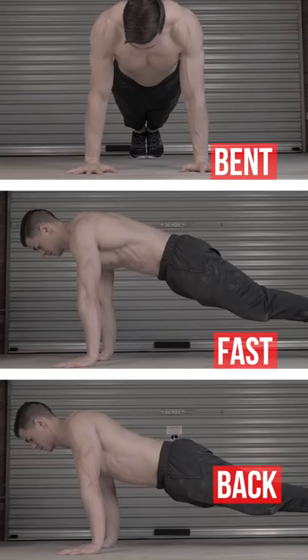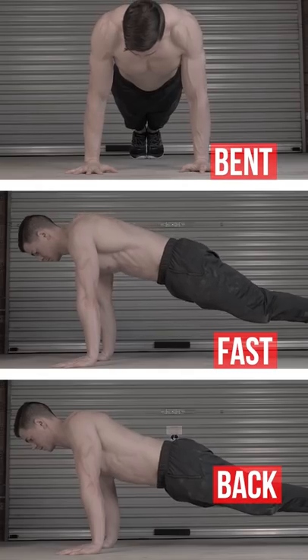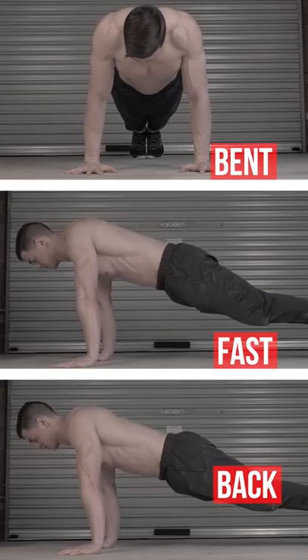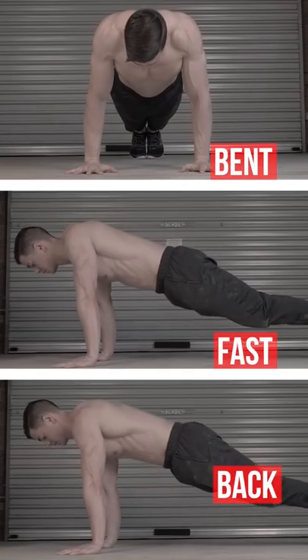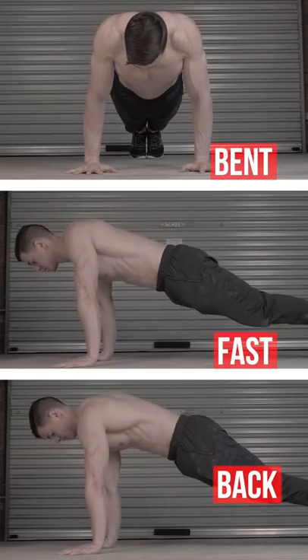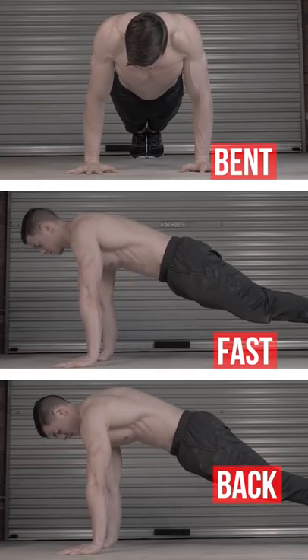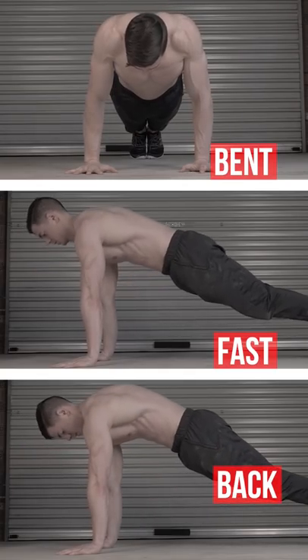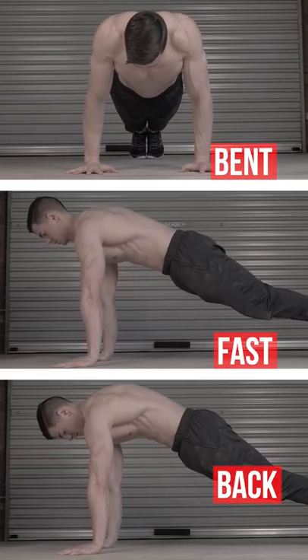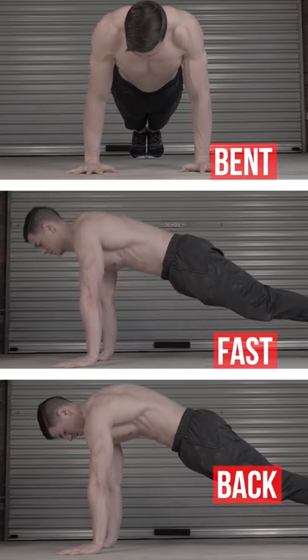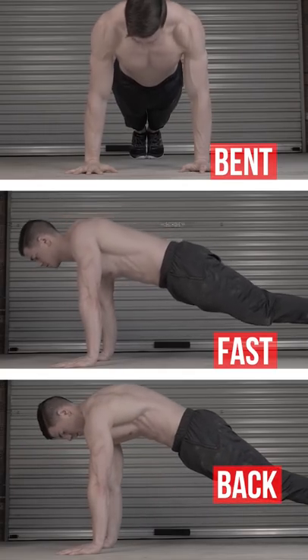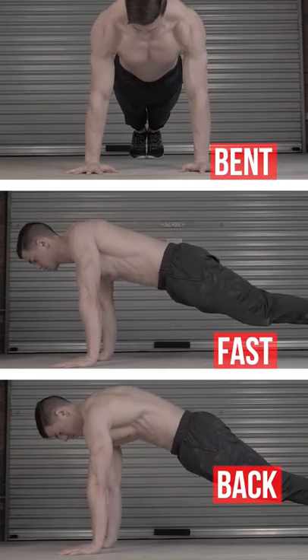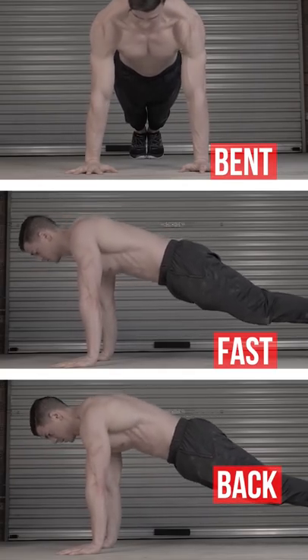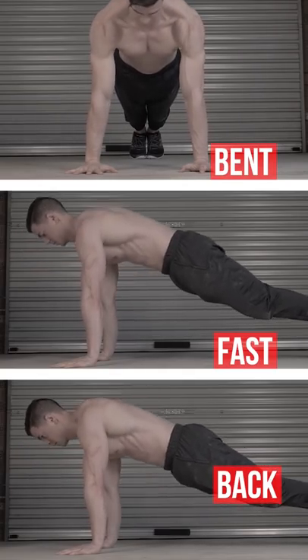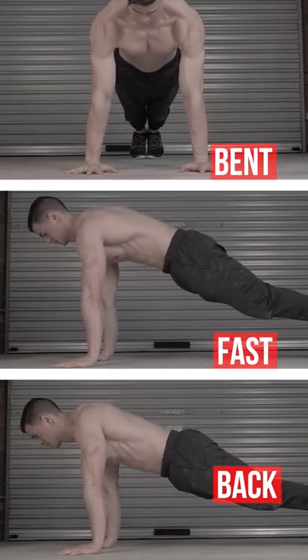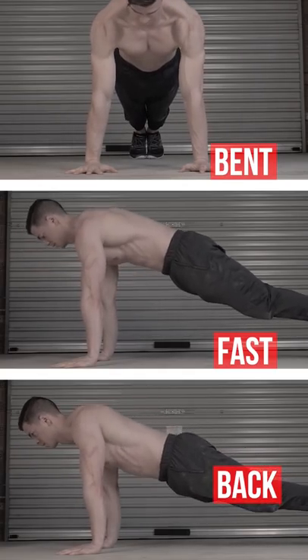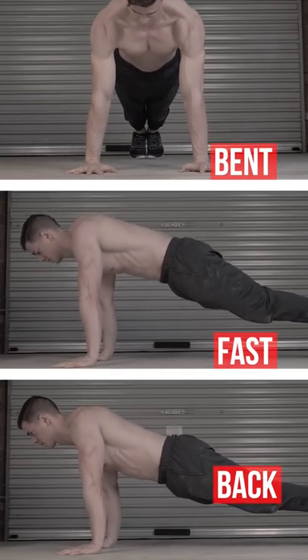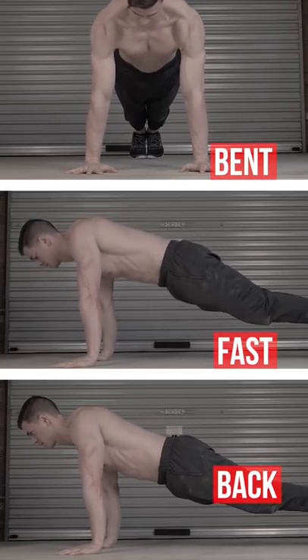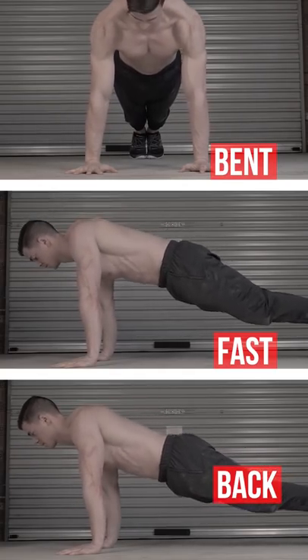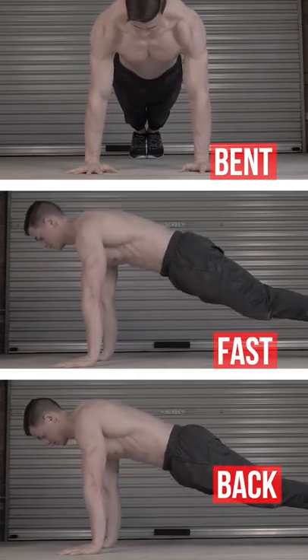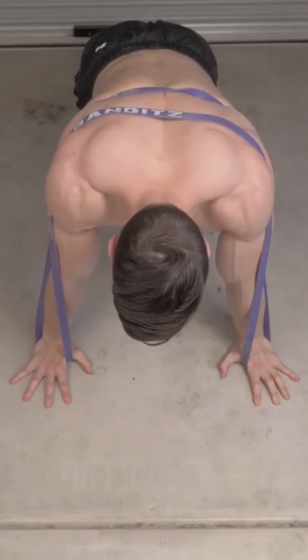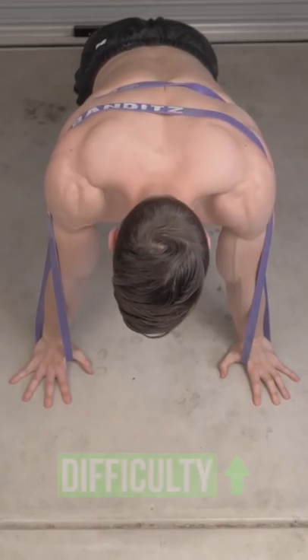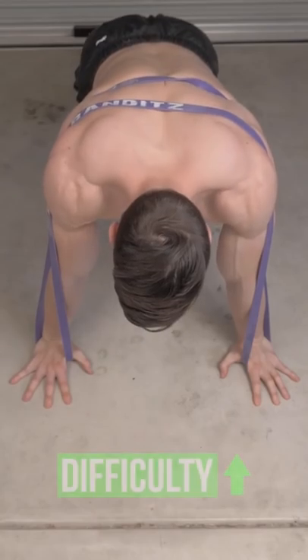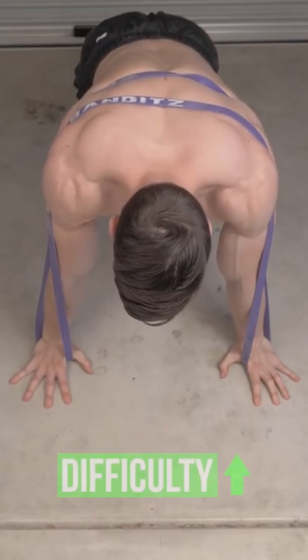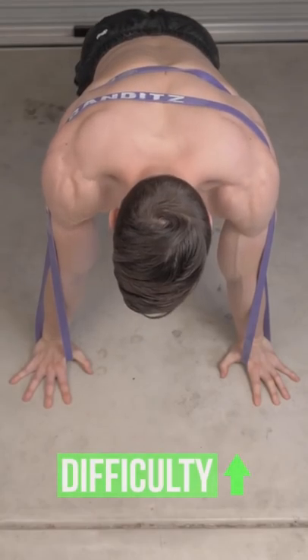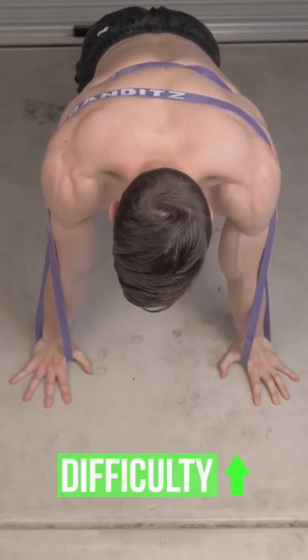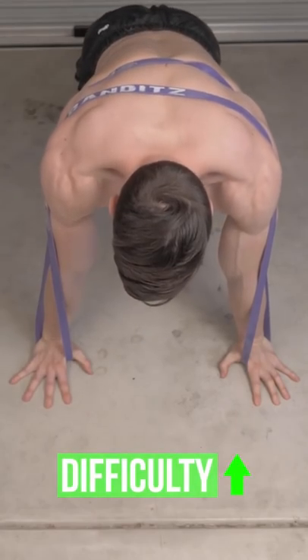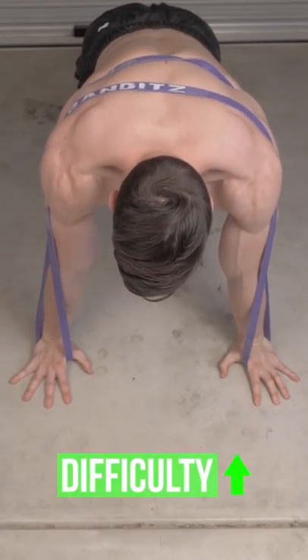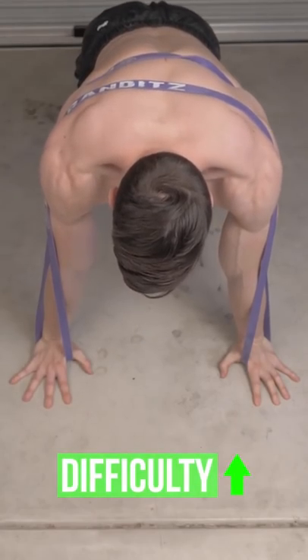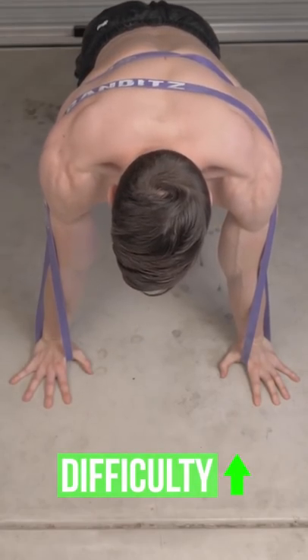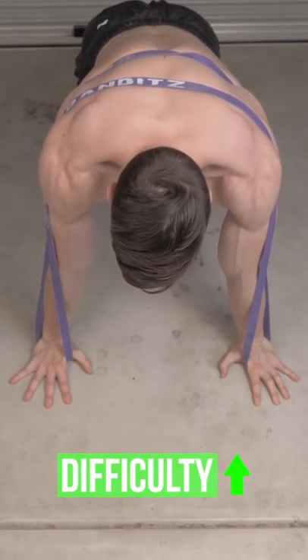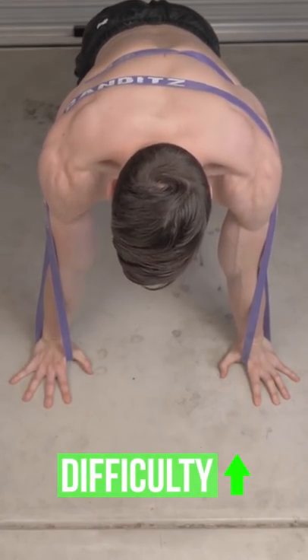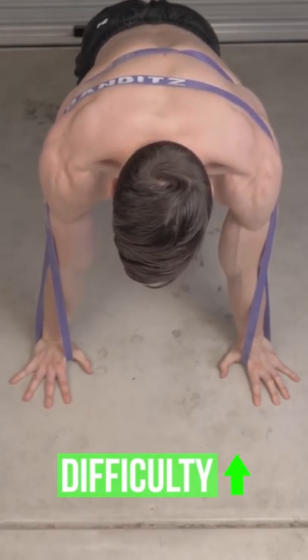Avoid these common mistakes. Bands increase resistance at peak contraction.